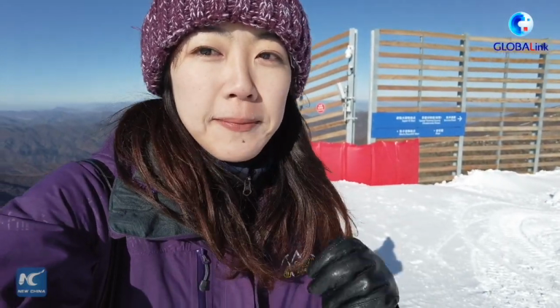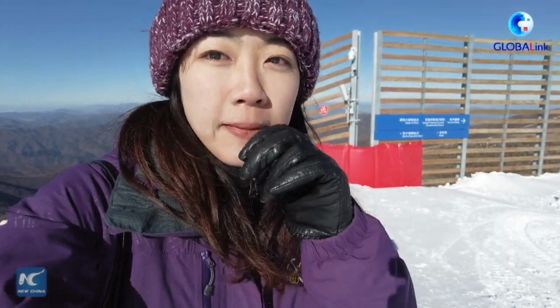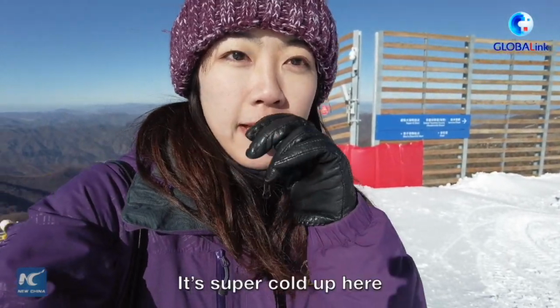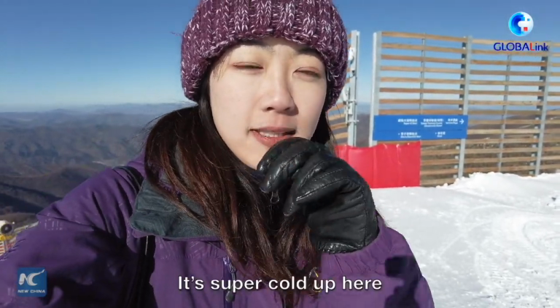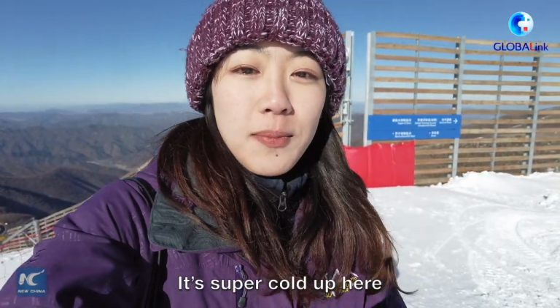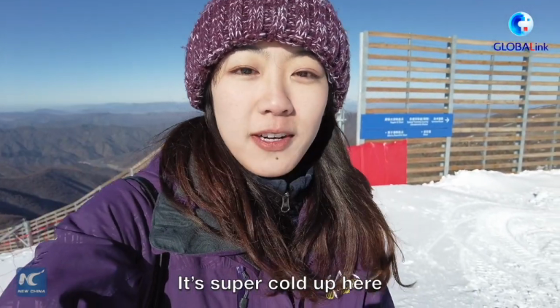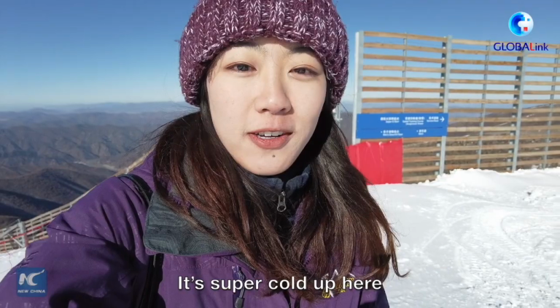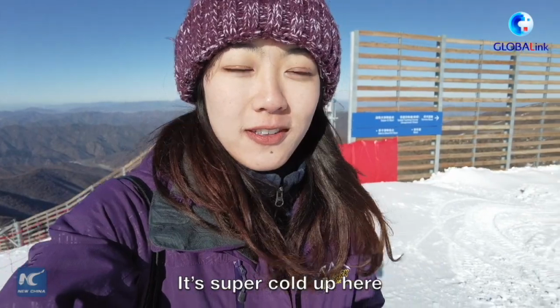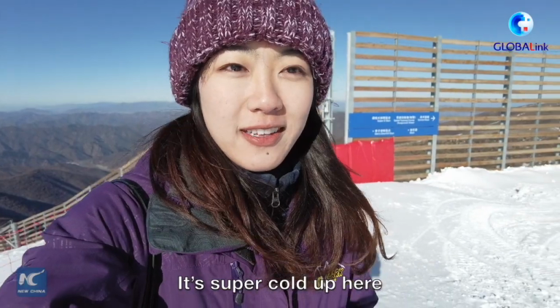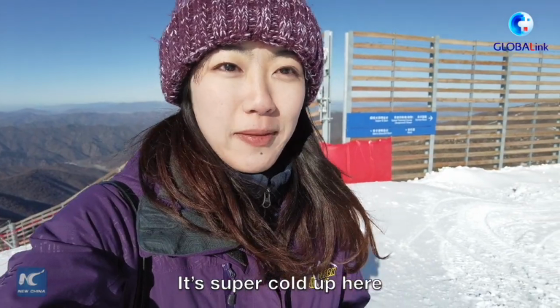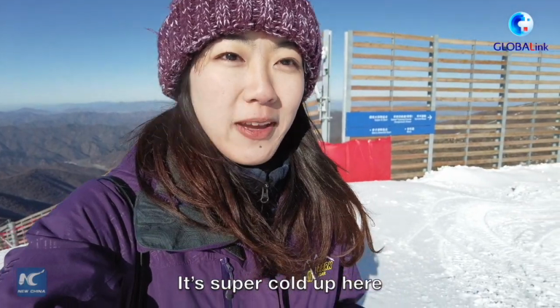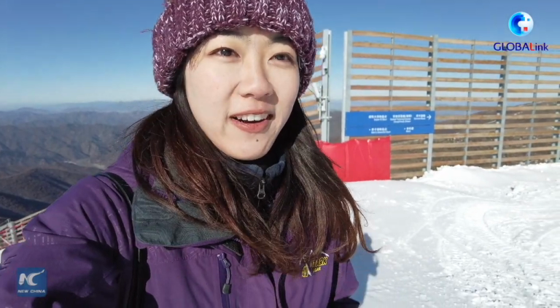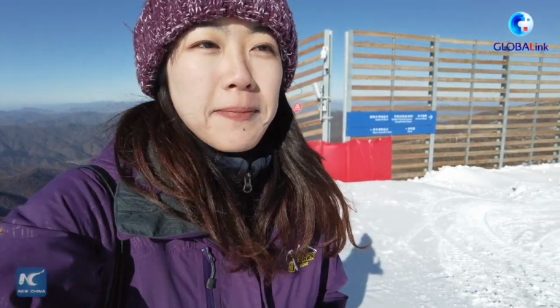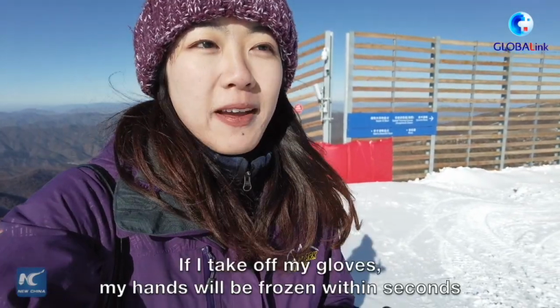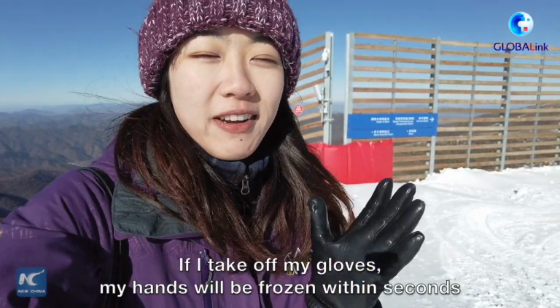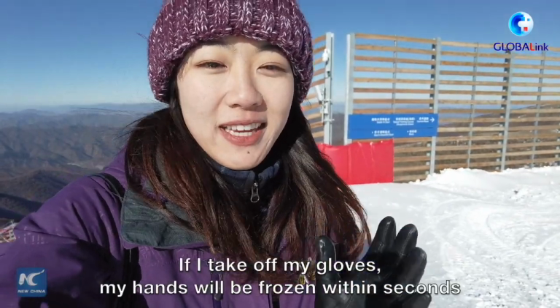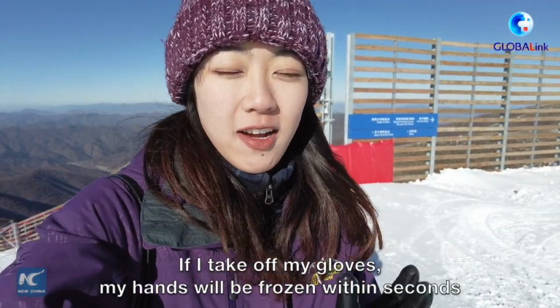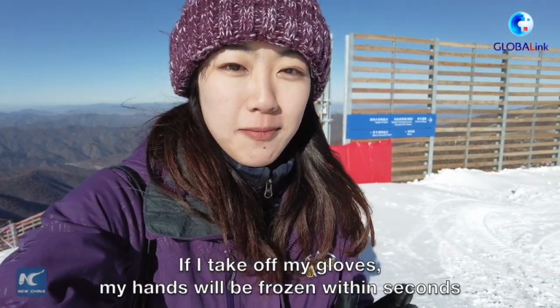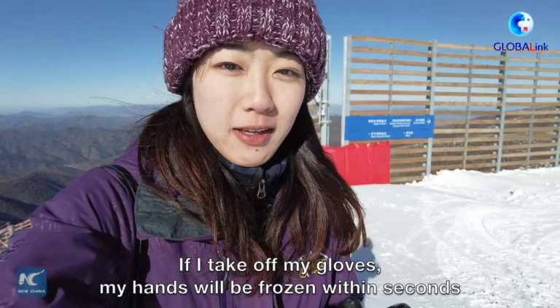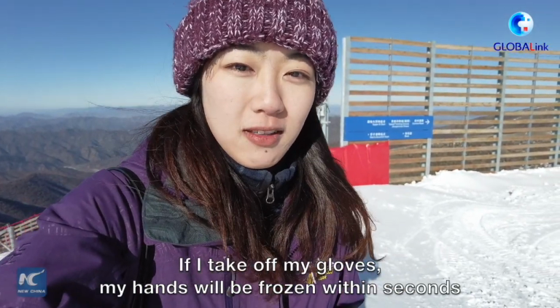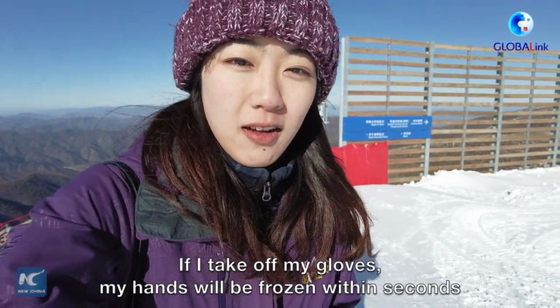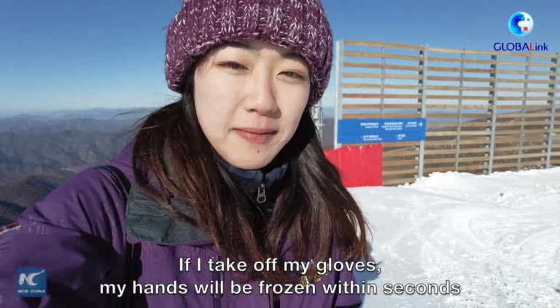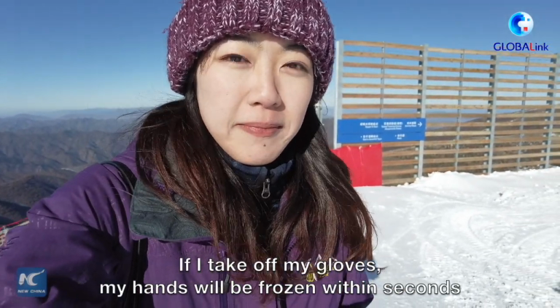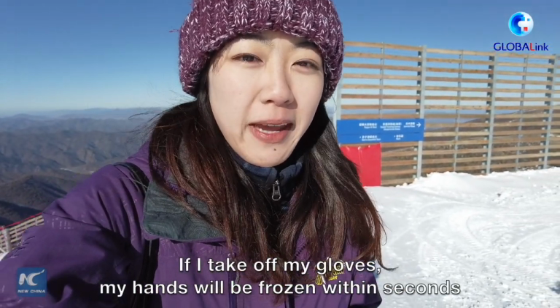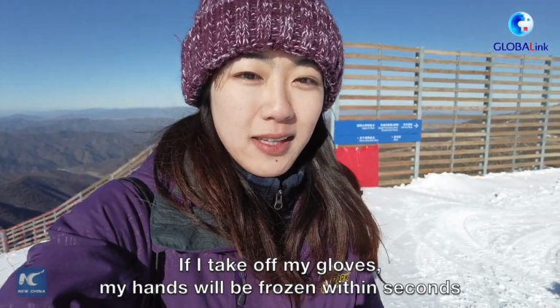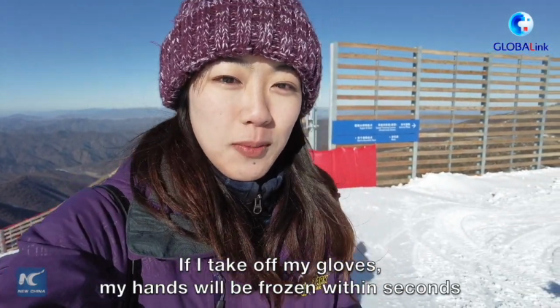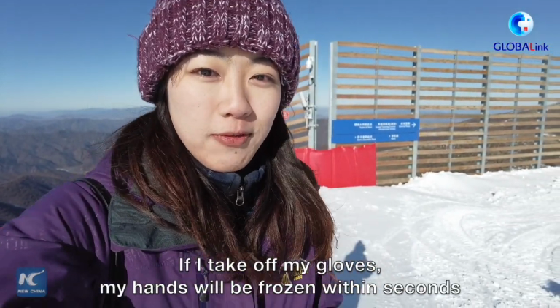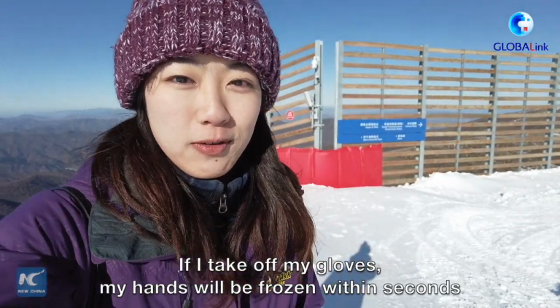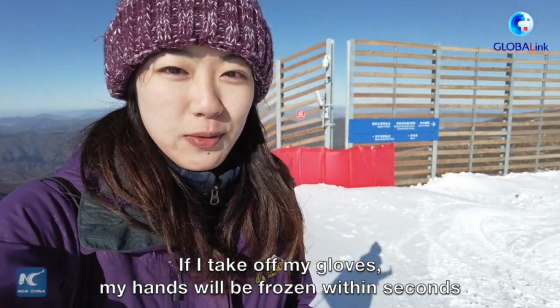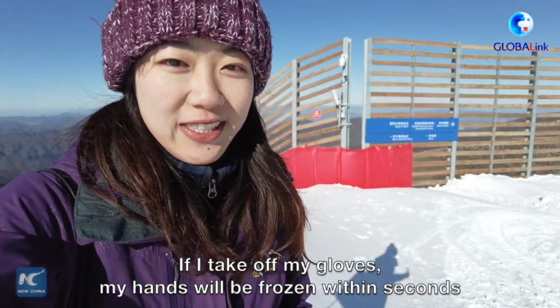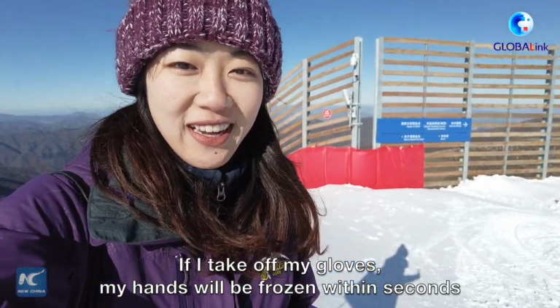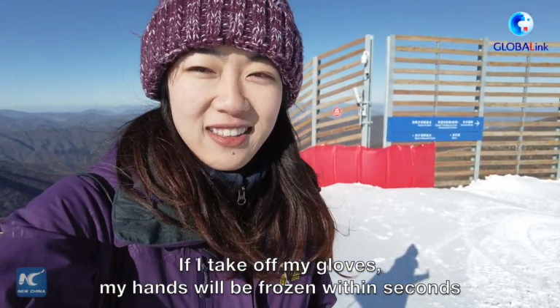It's super cold up here. If I take off my gloves, my hands will be frozen within seconds.